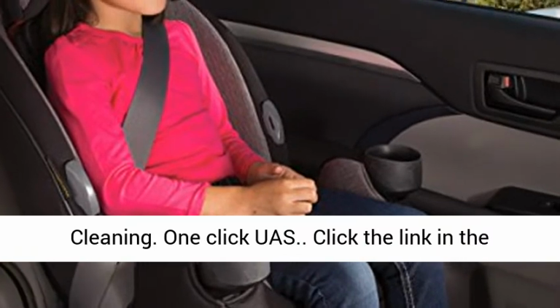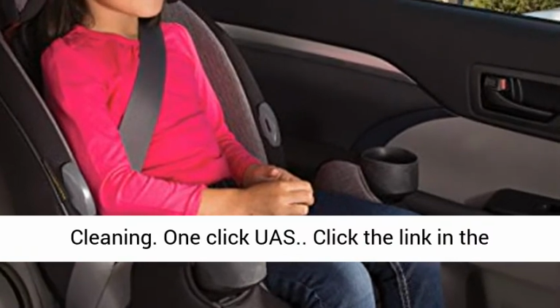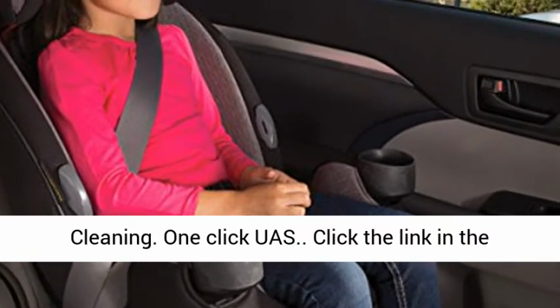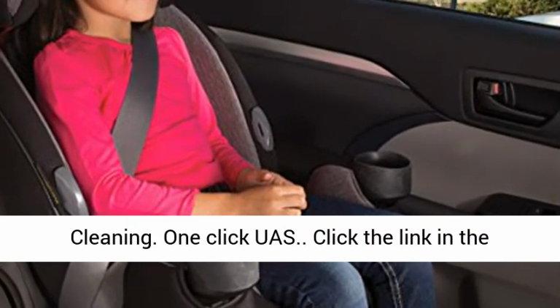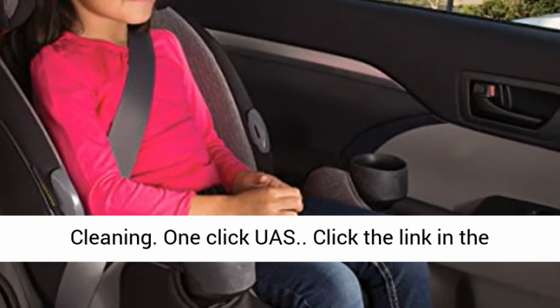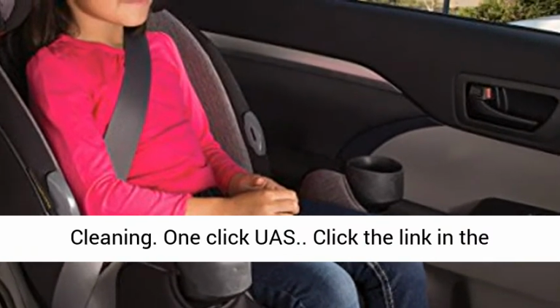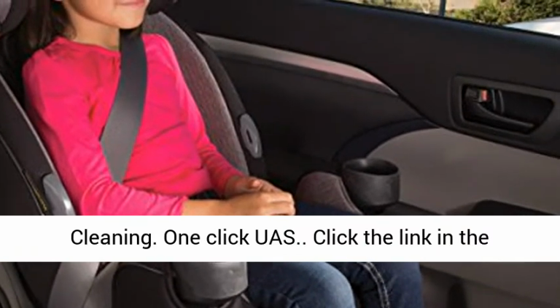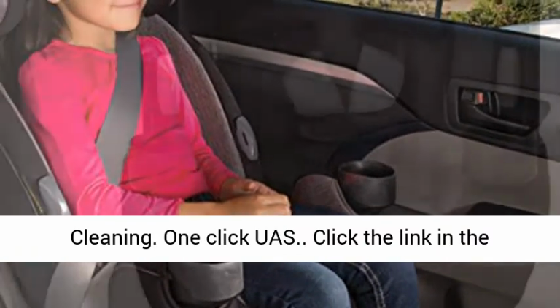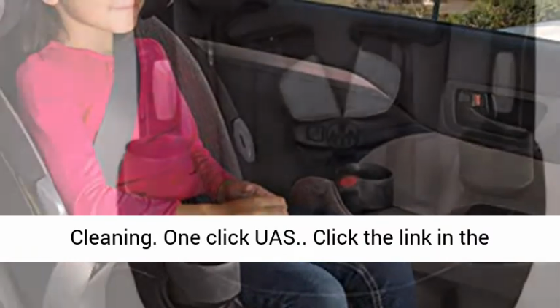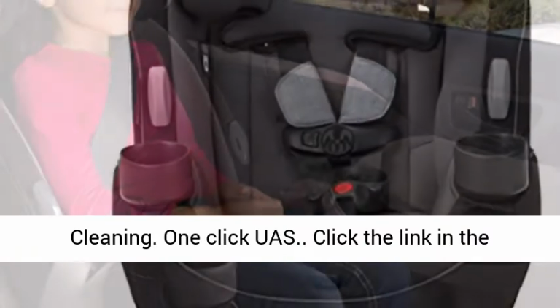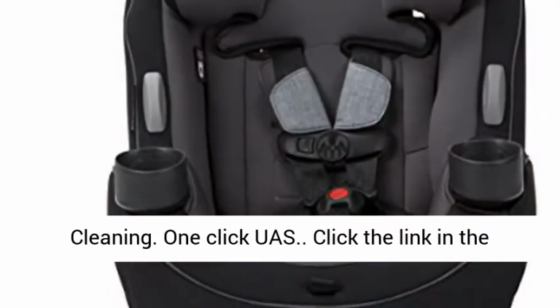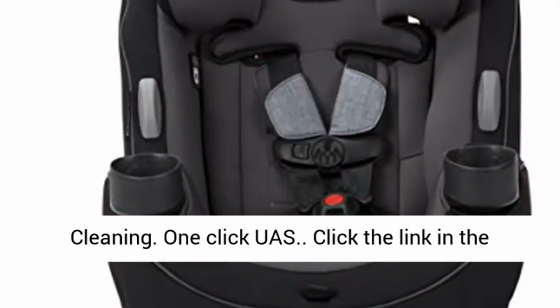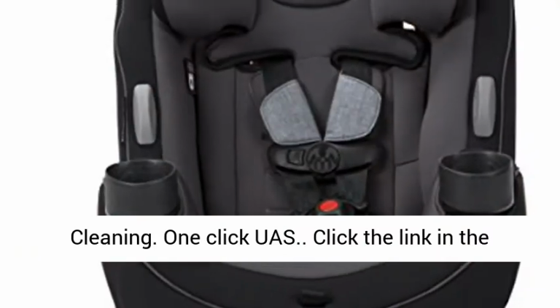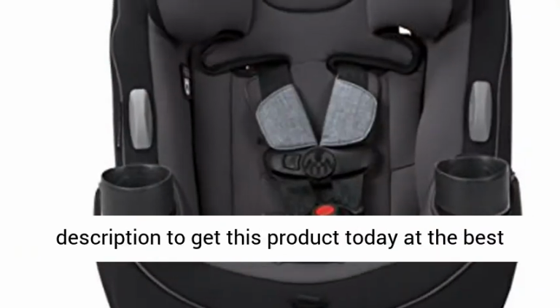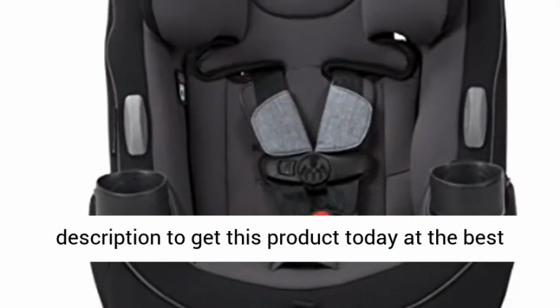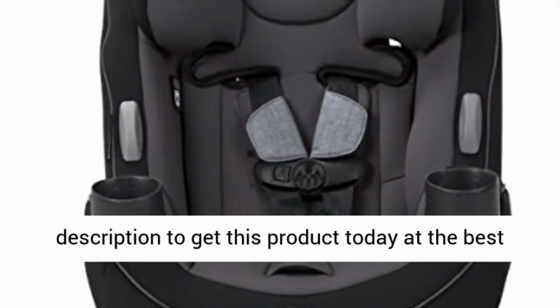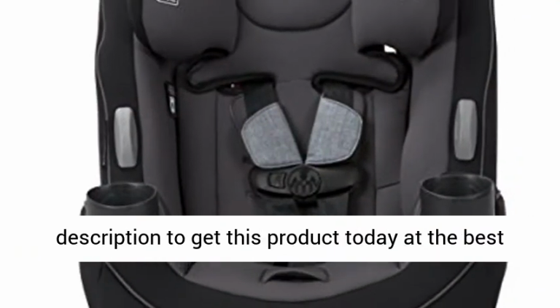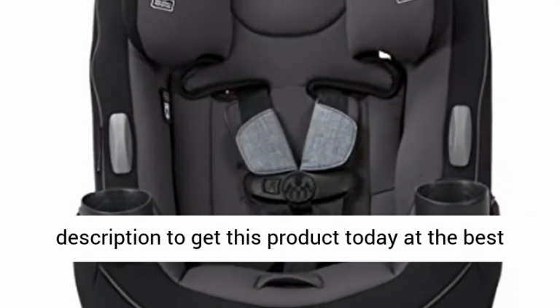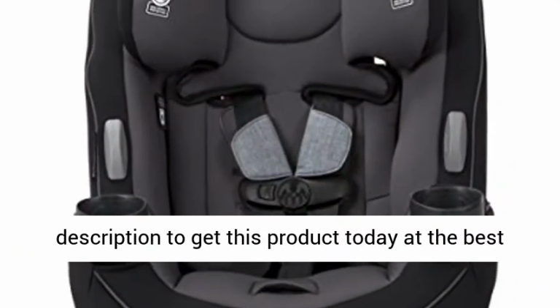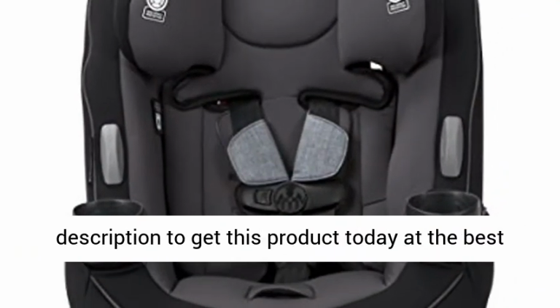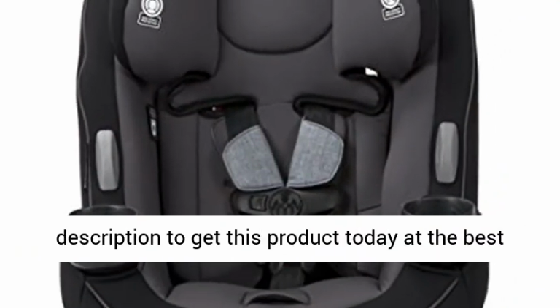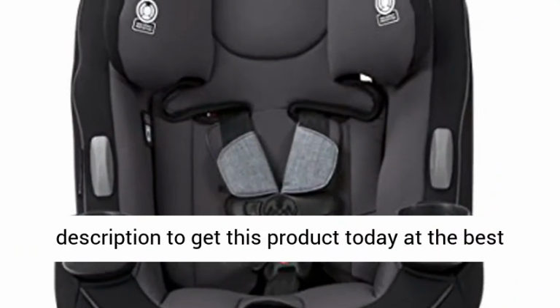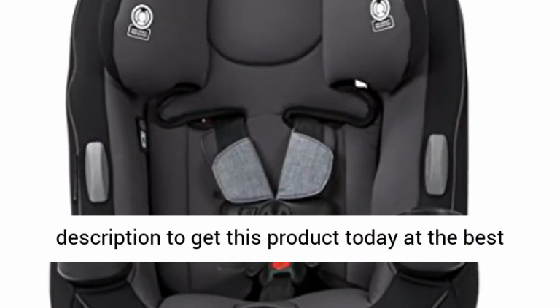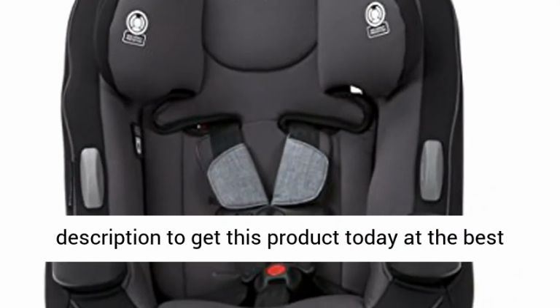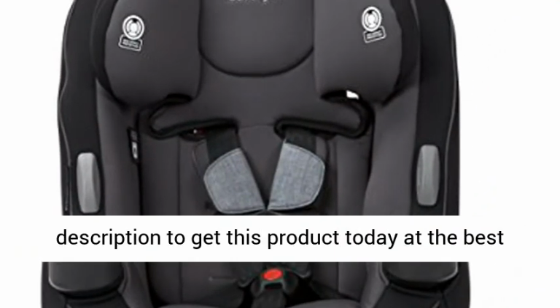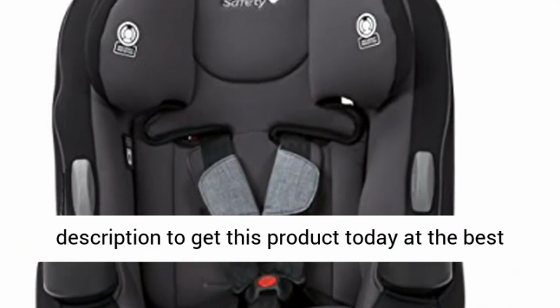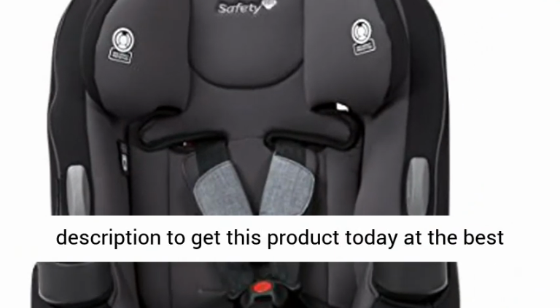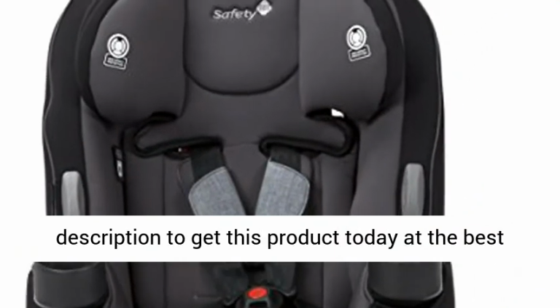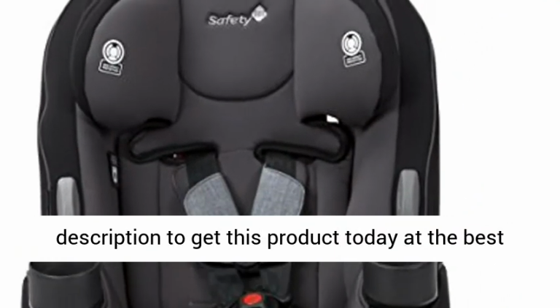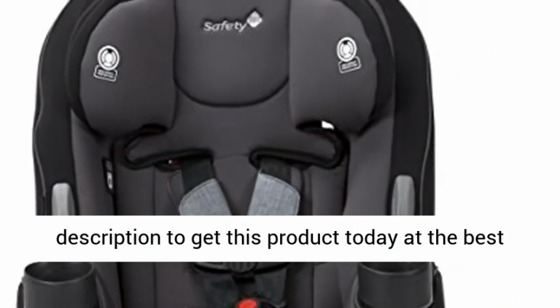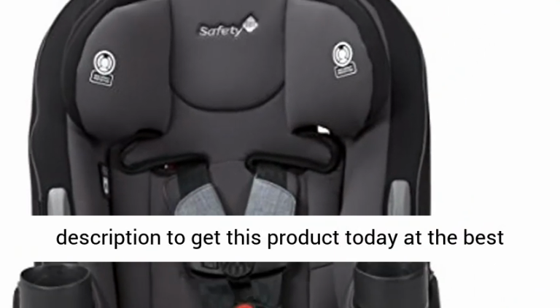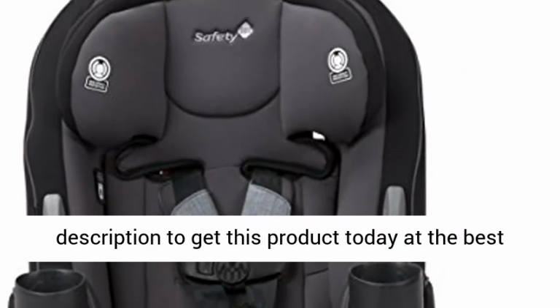One click UAS. Click the link in the description to get this product today at the best price.